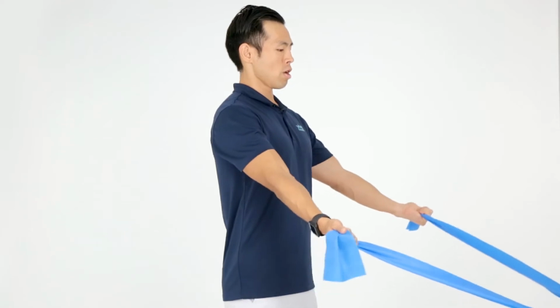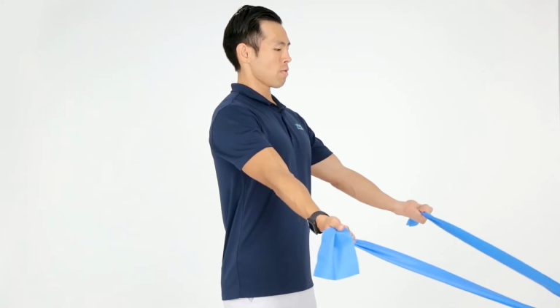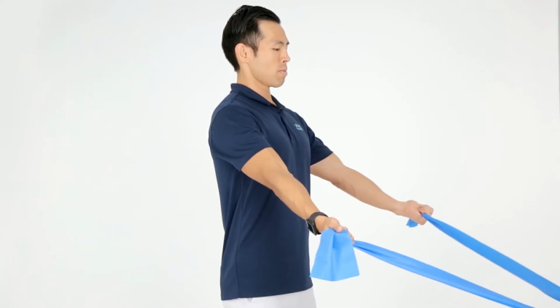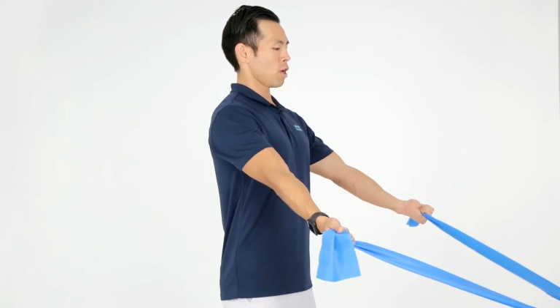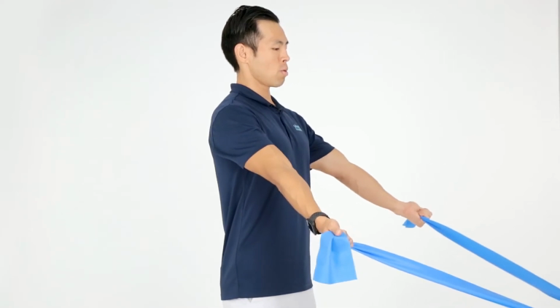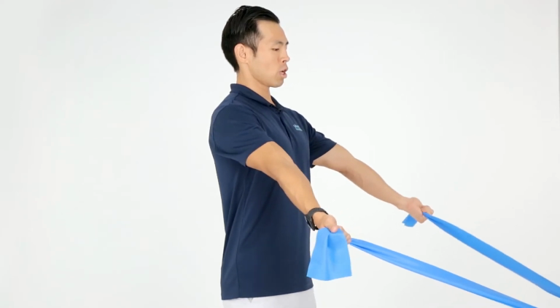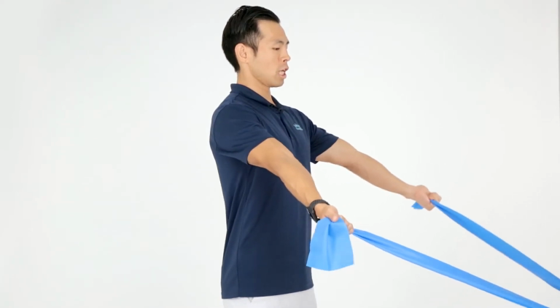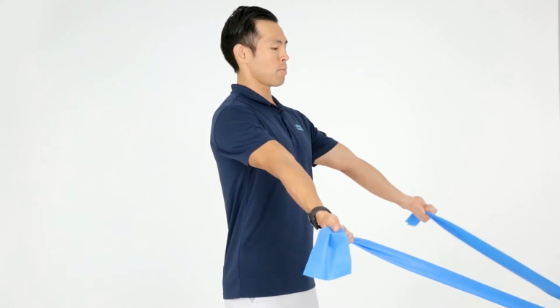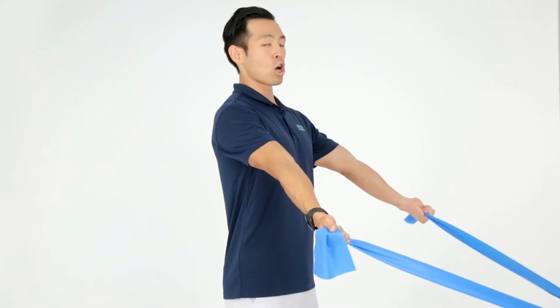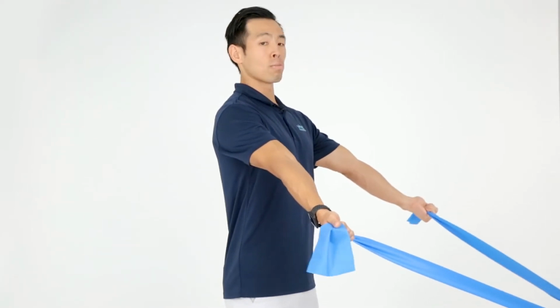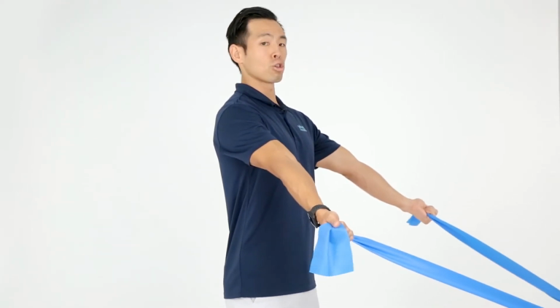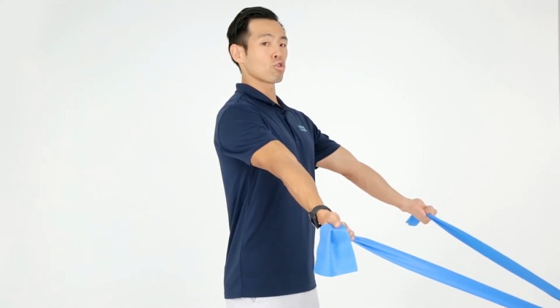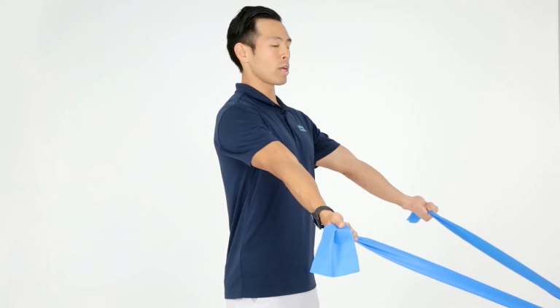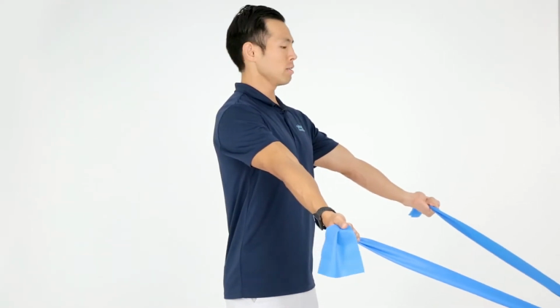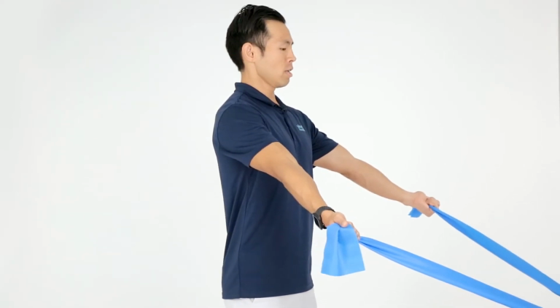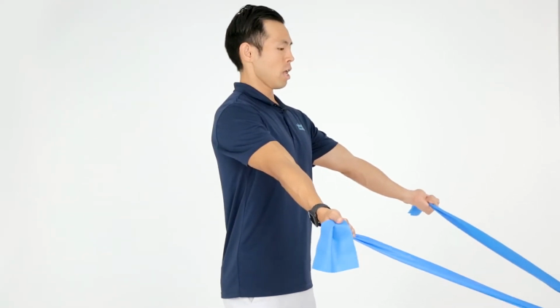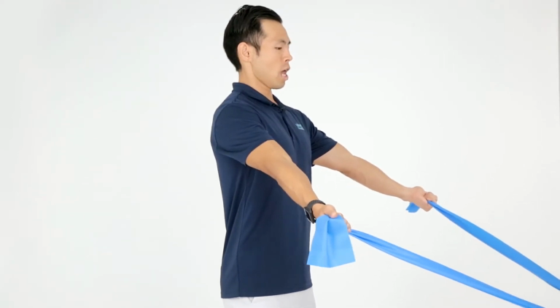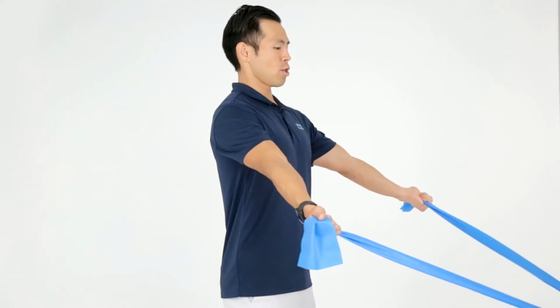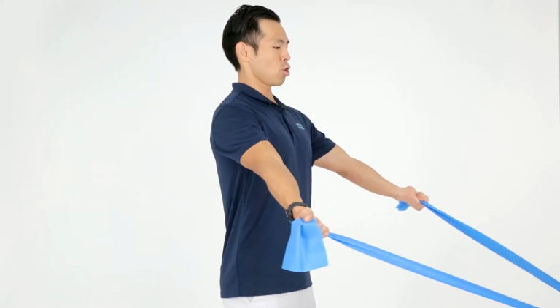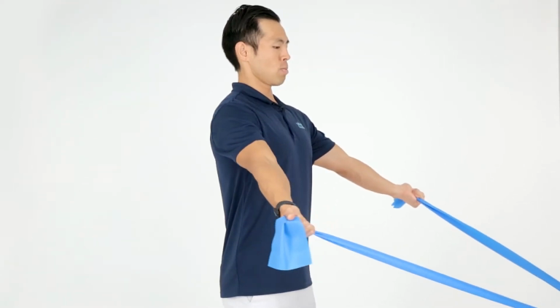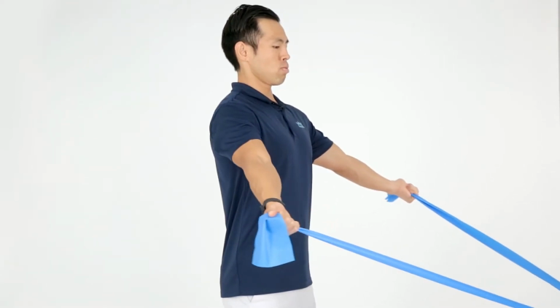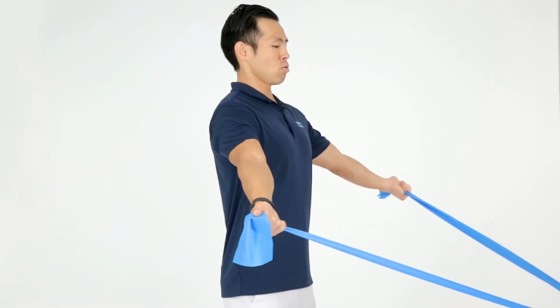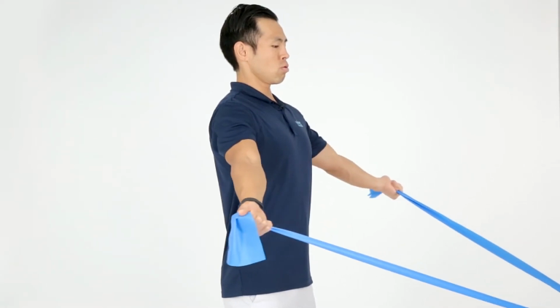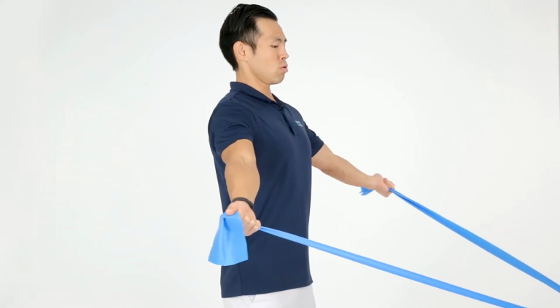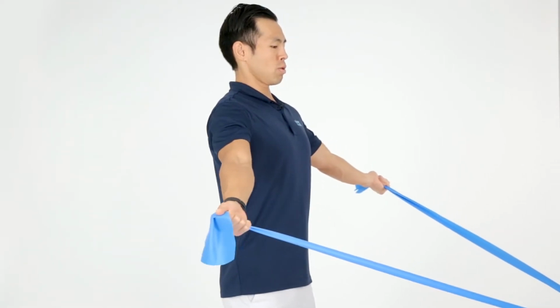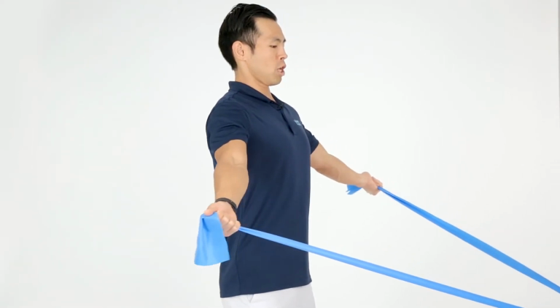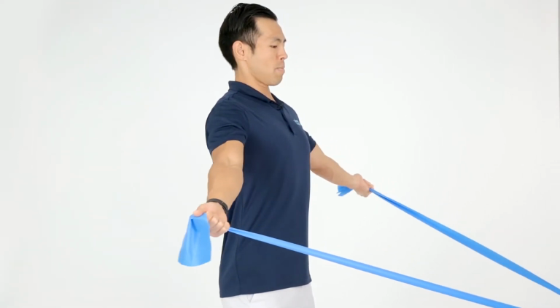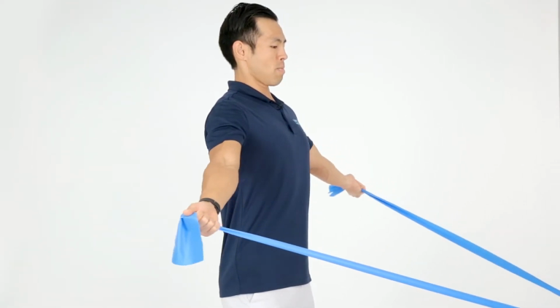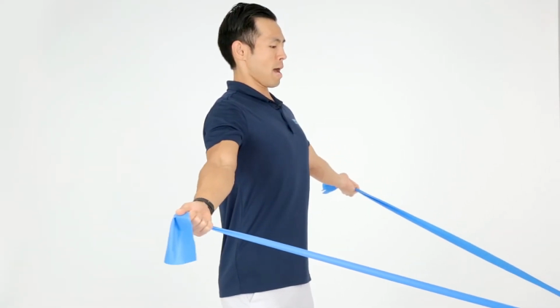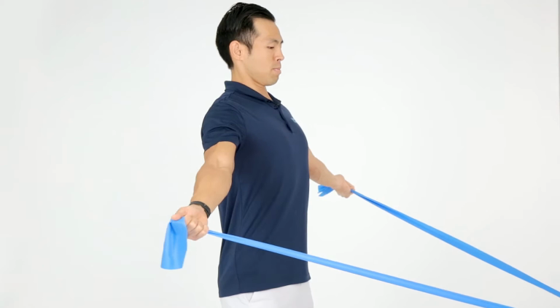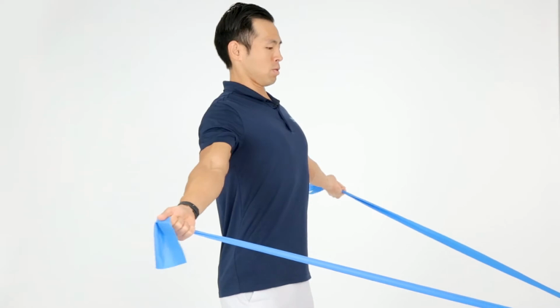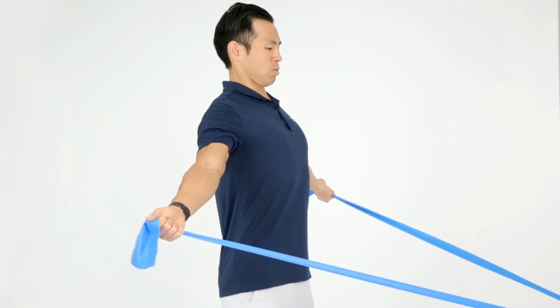From here, we're going to keep our arms straight and you're going to pull with the upper back muscles.